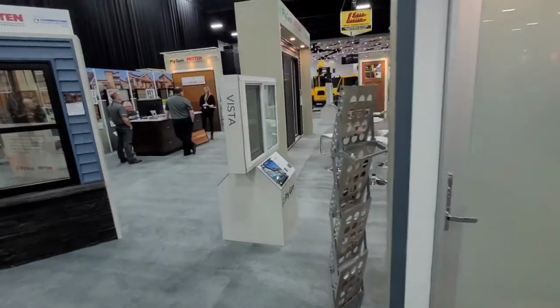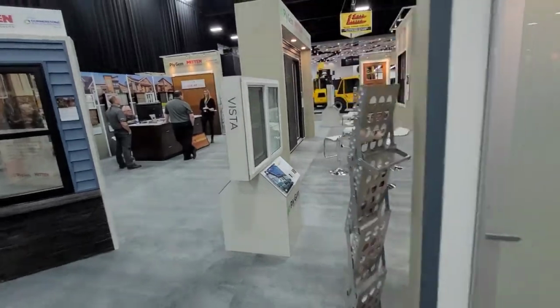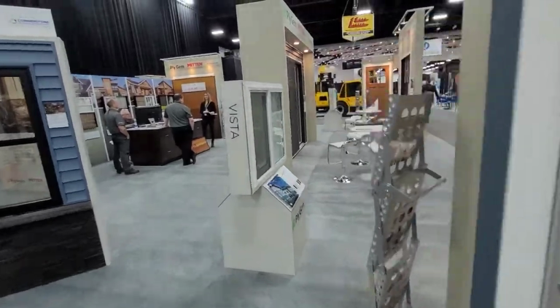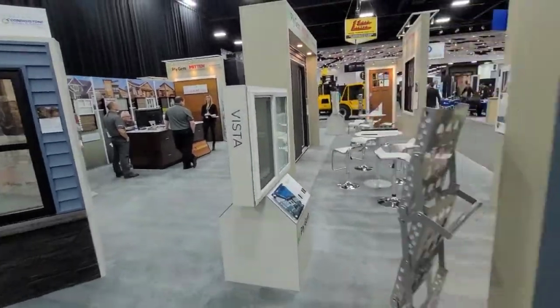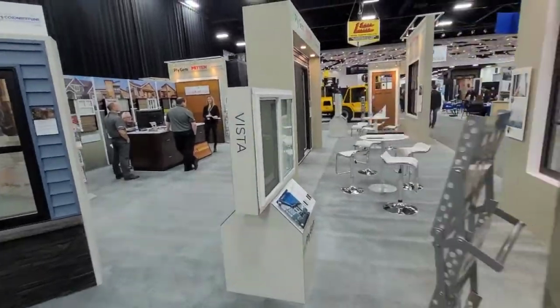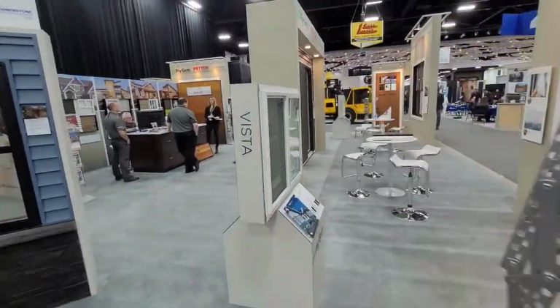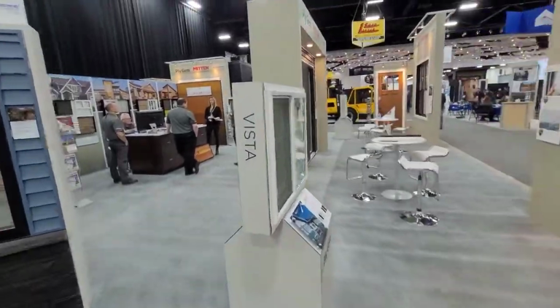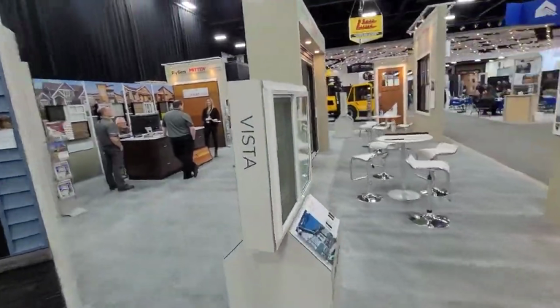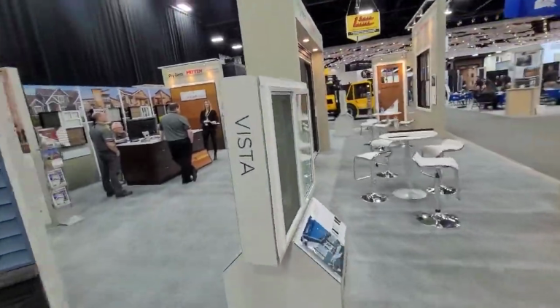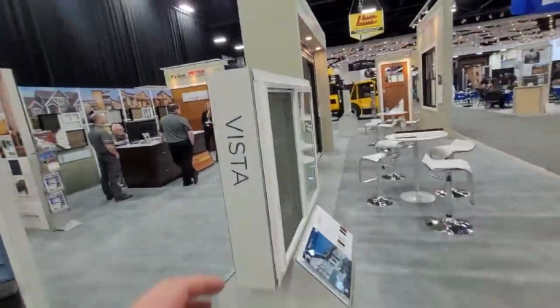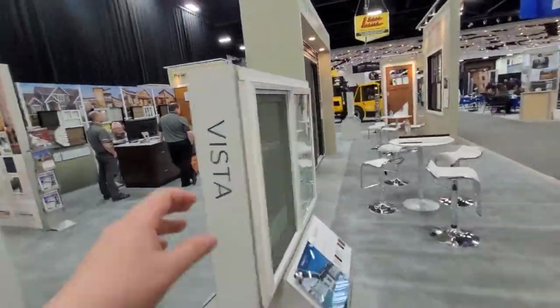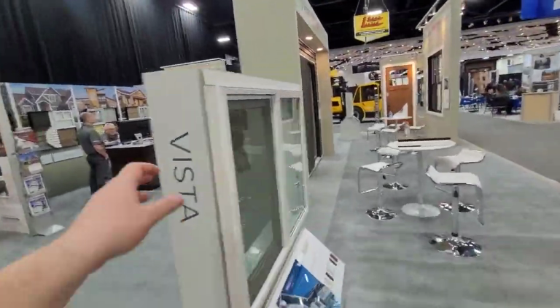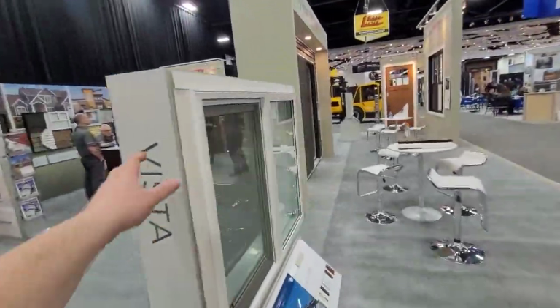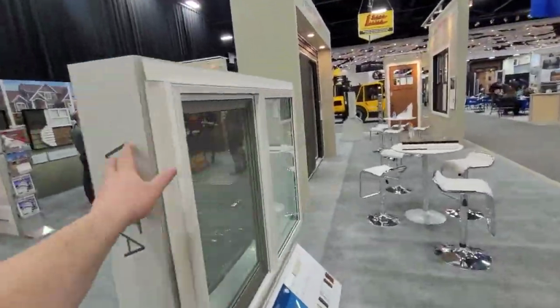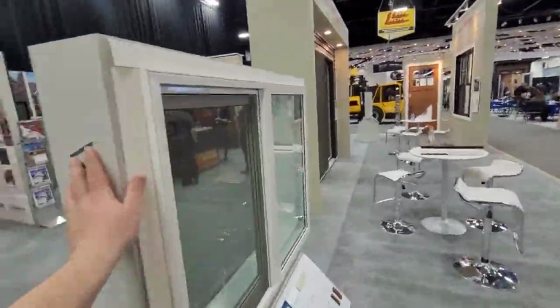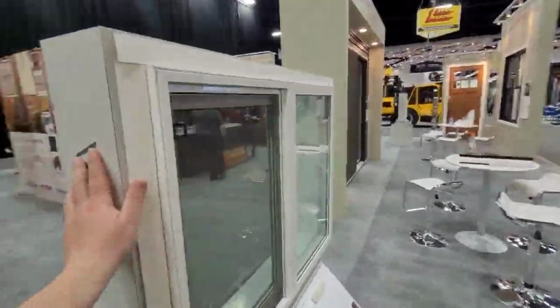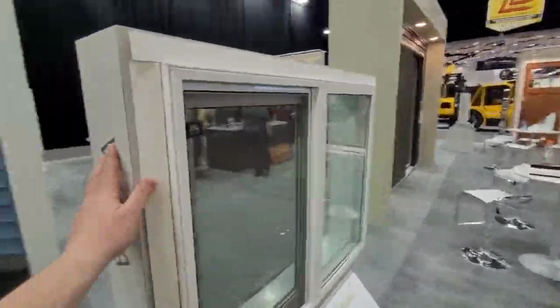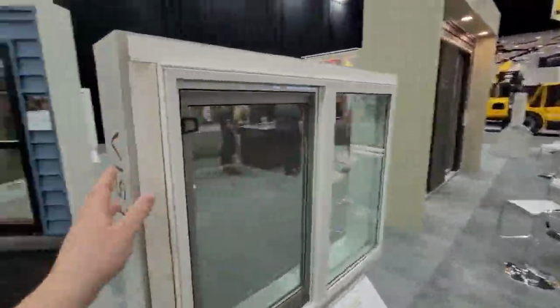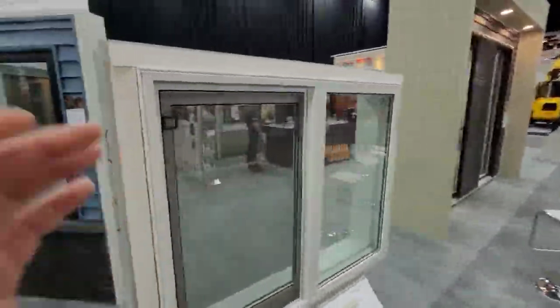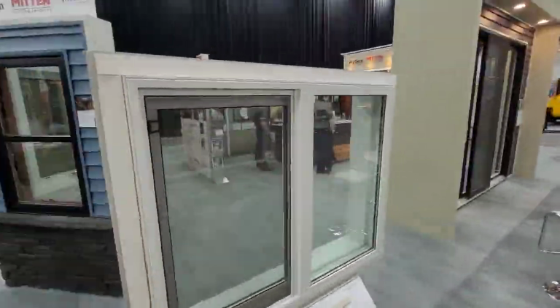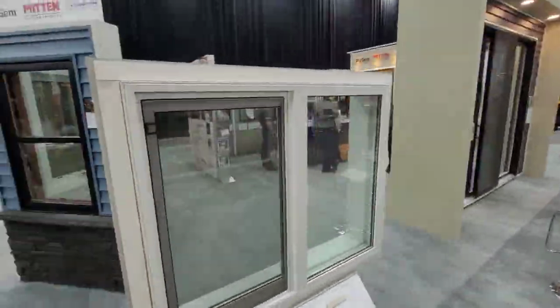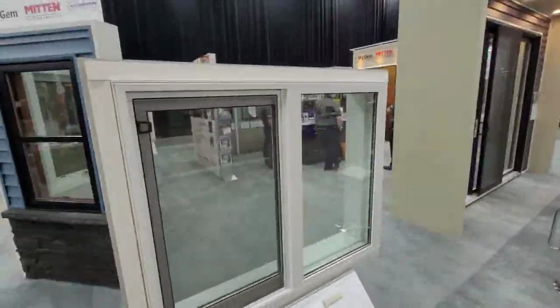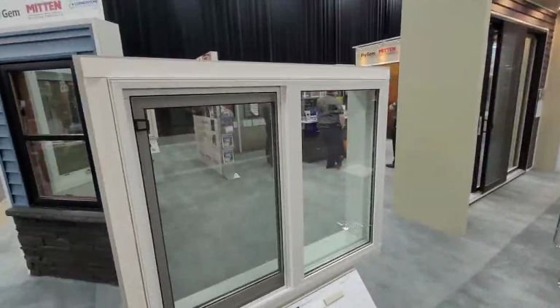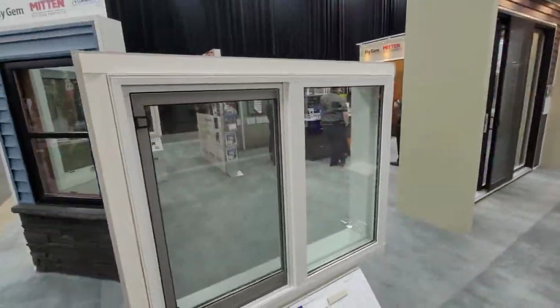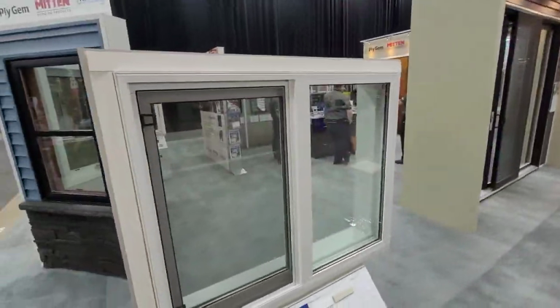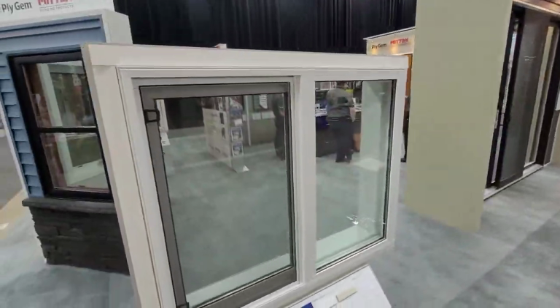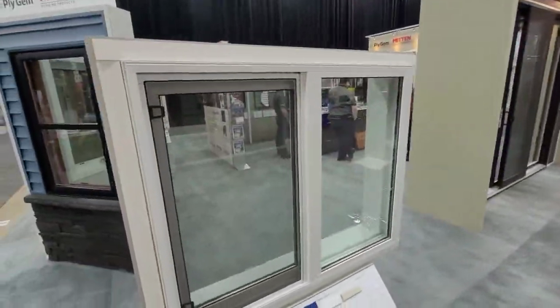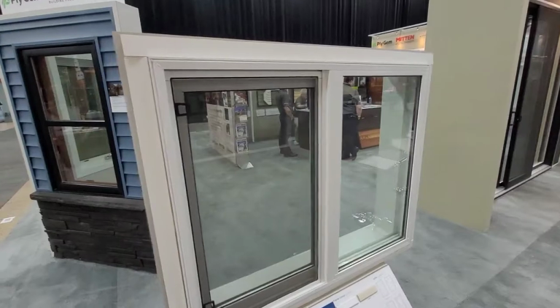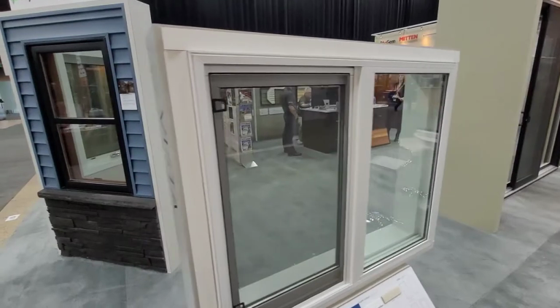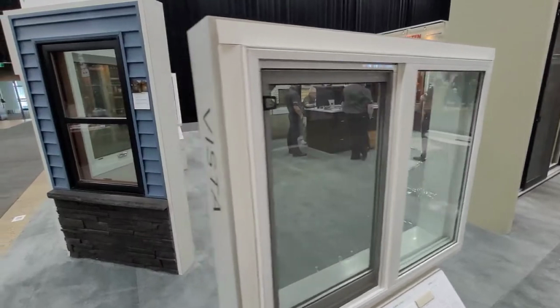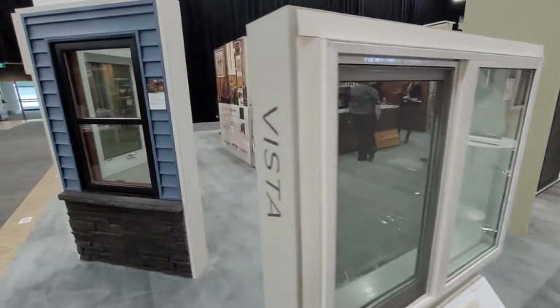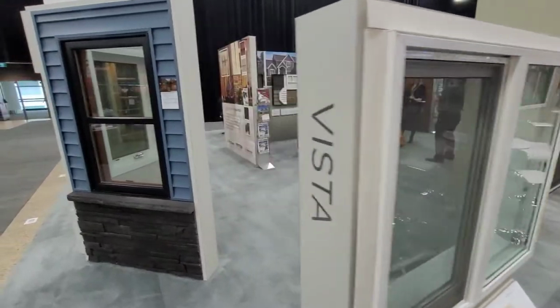Vista Series window — dual pane, white PVC slider.